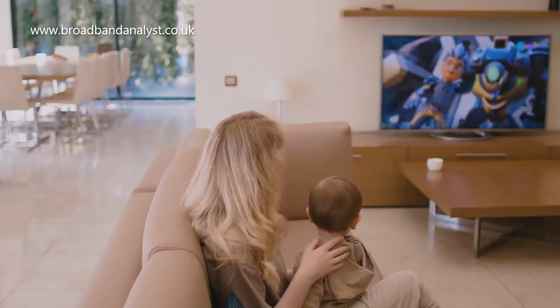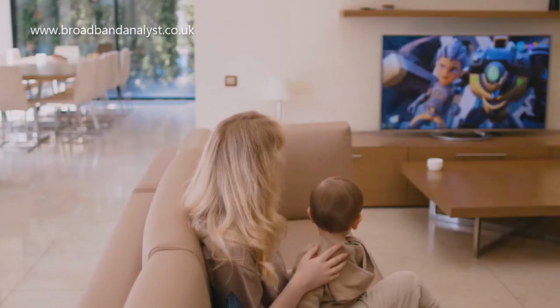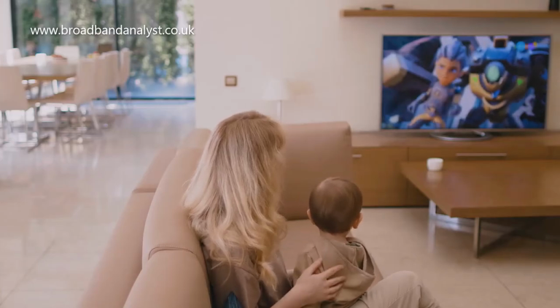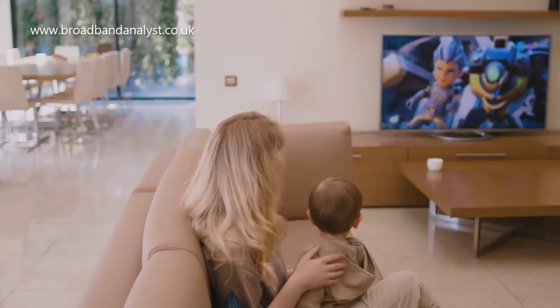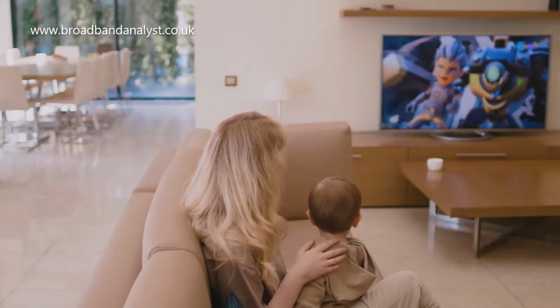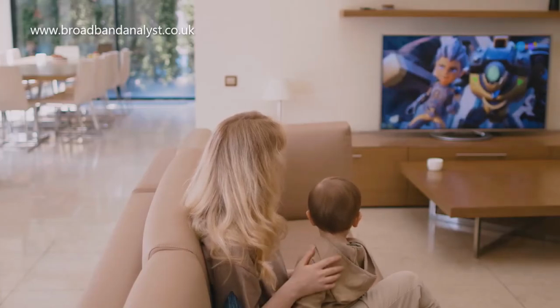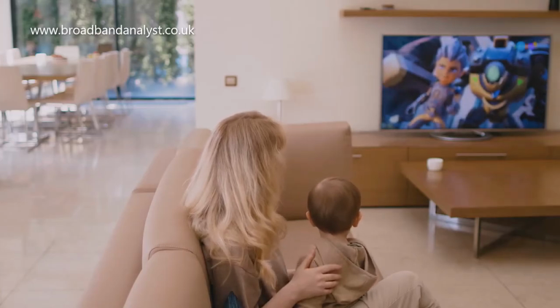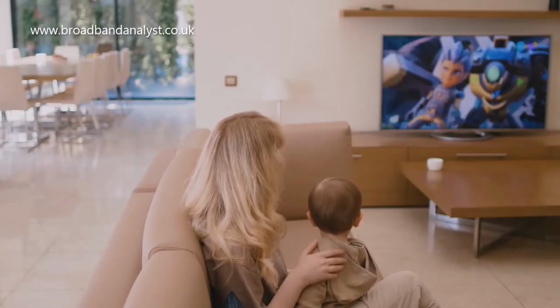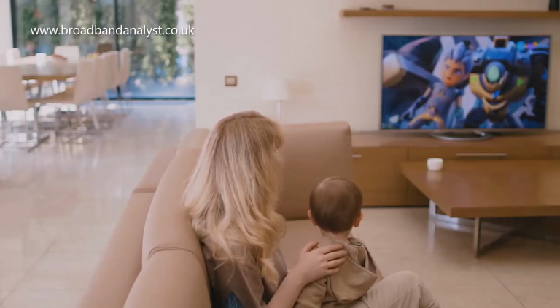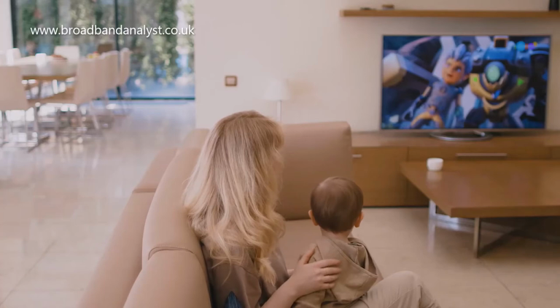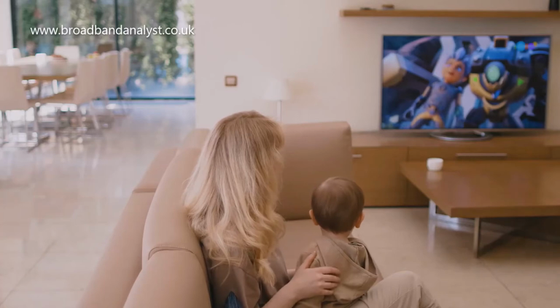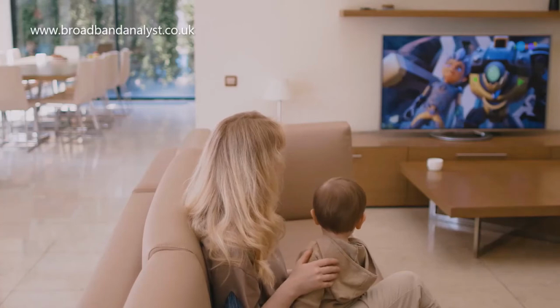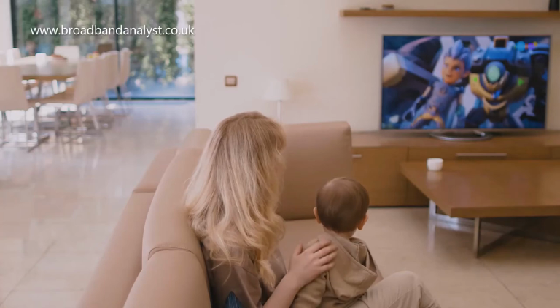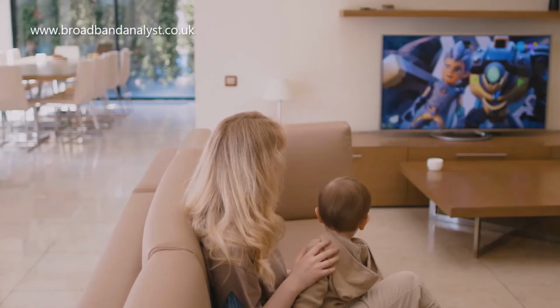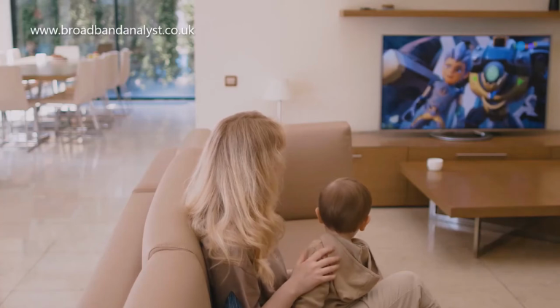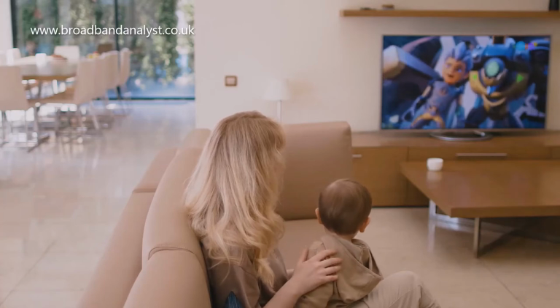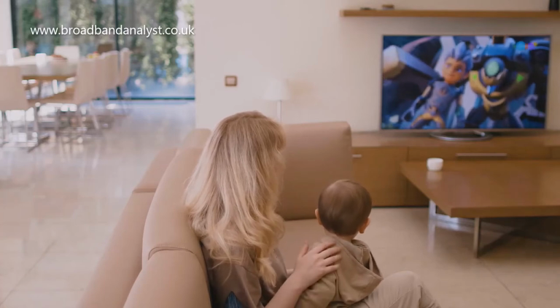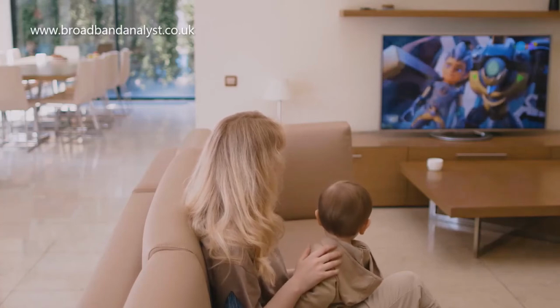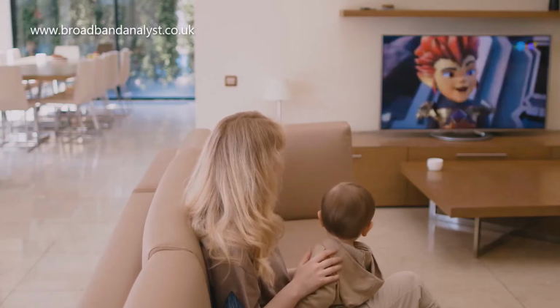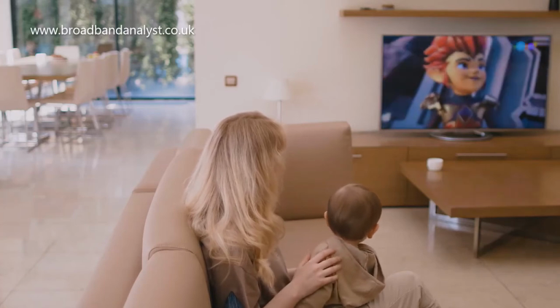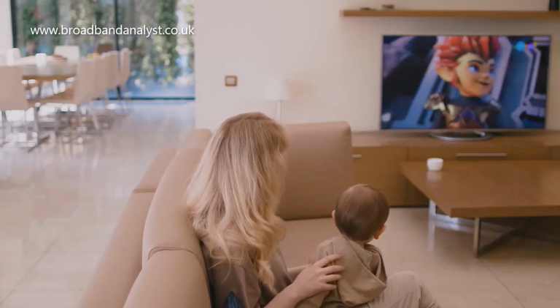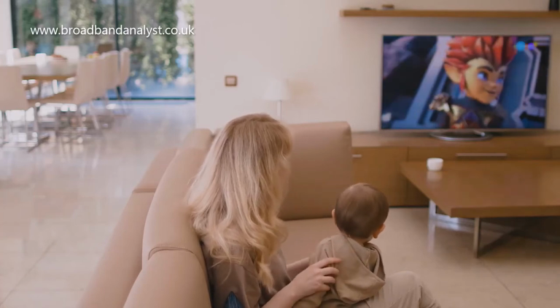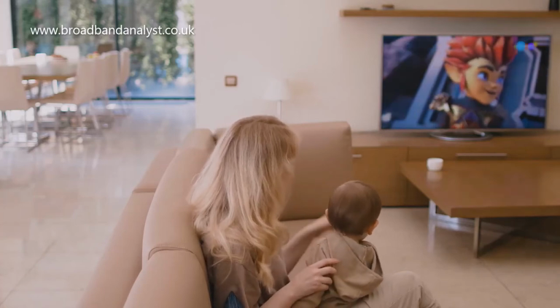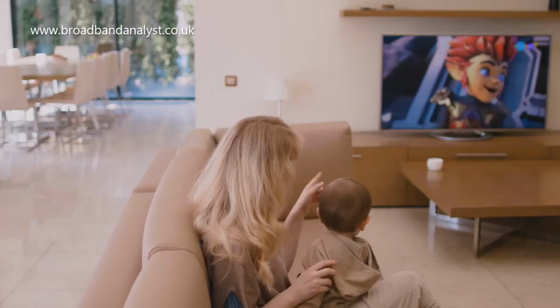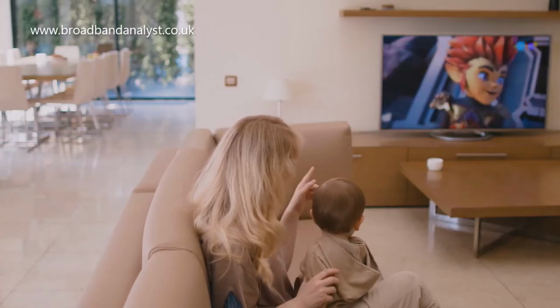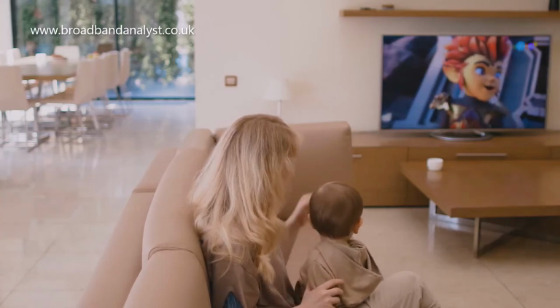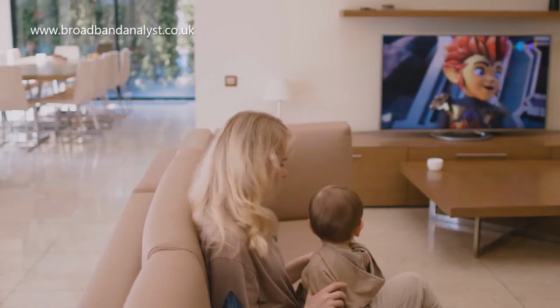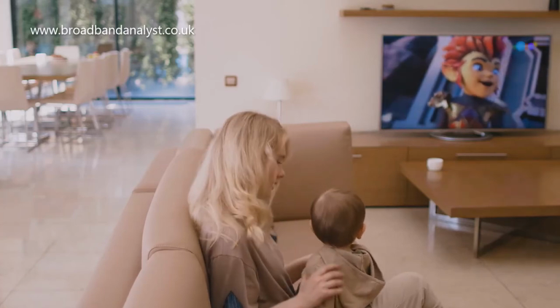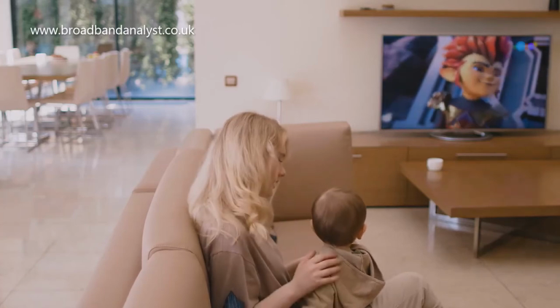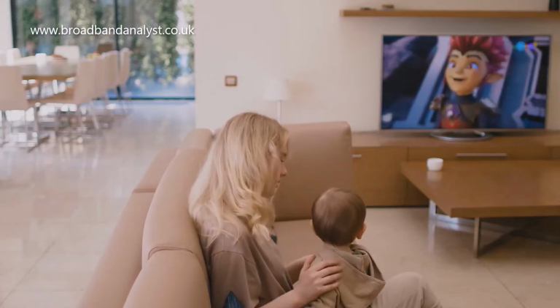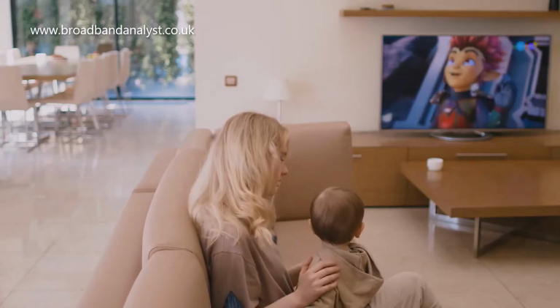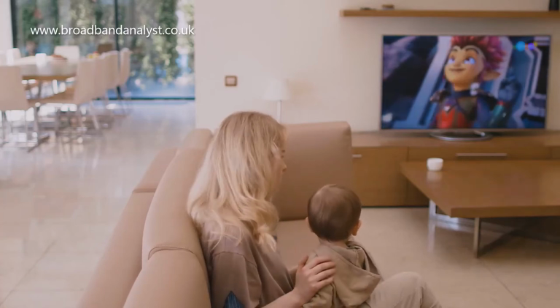In addition, TalkTalk also offers on-demand videos including the latest movies and a wide range of videos for rent.